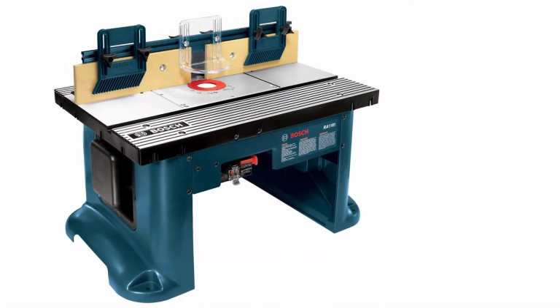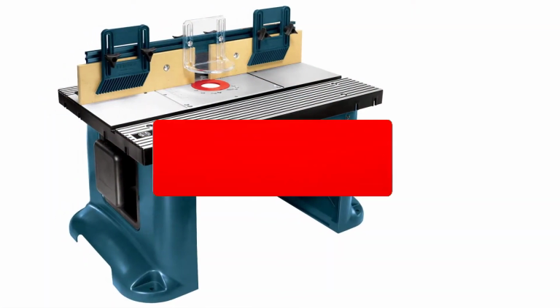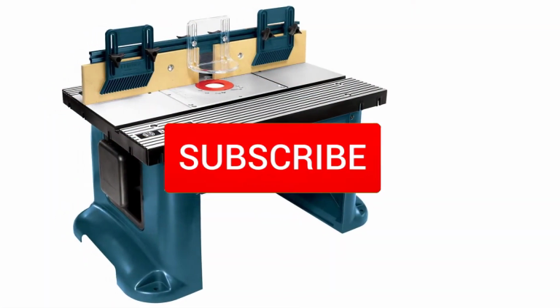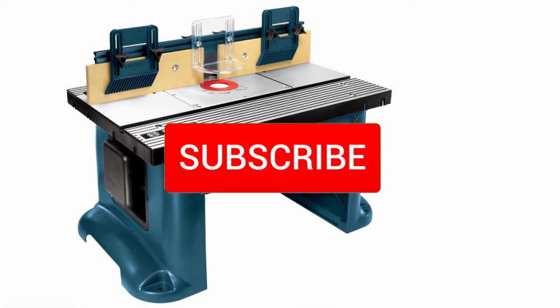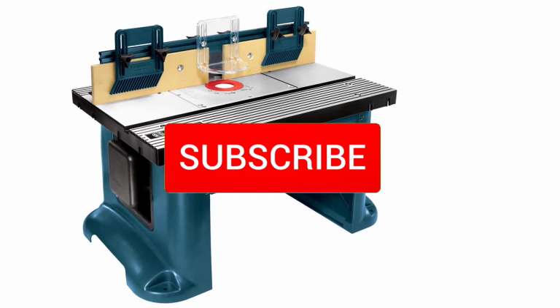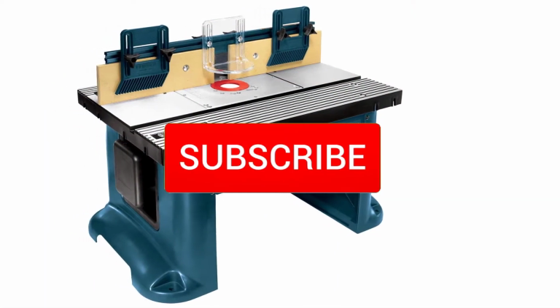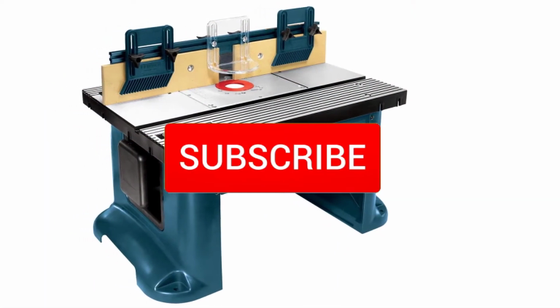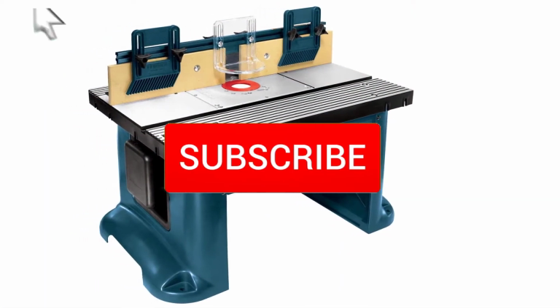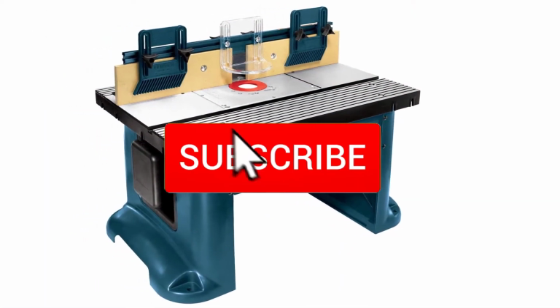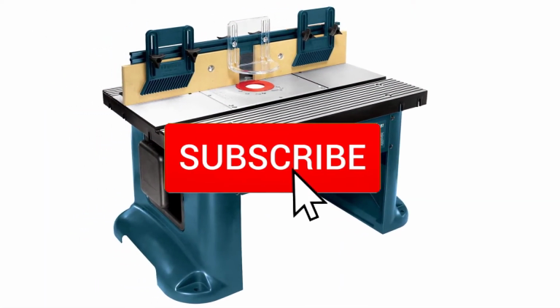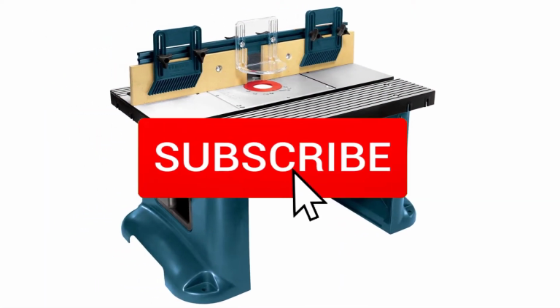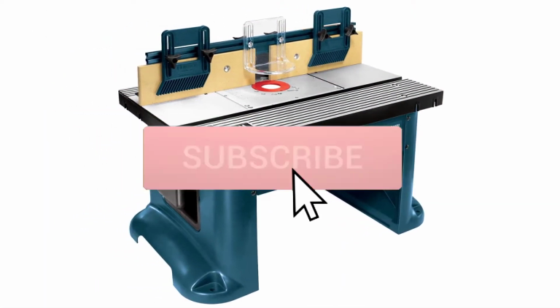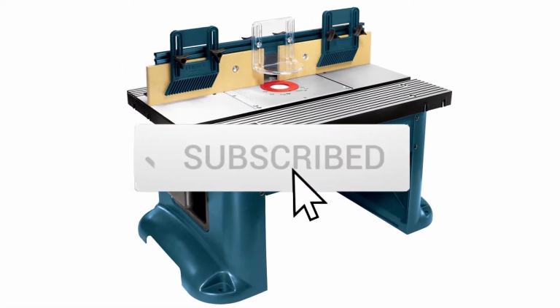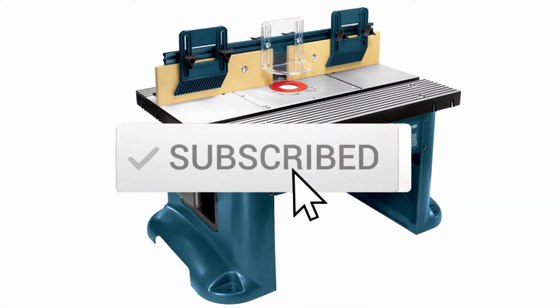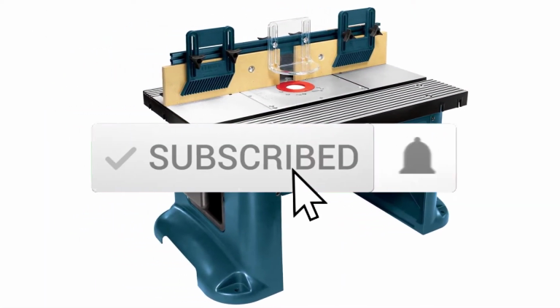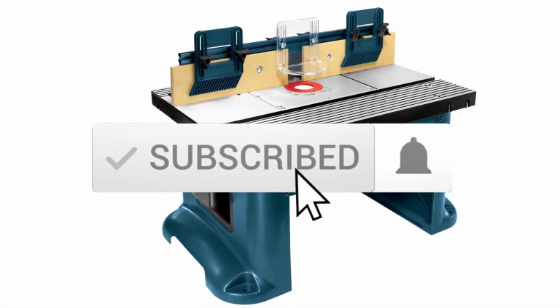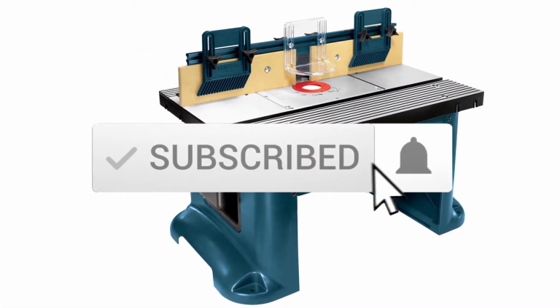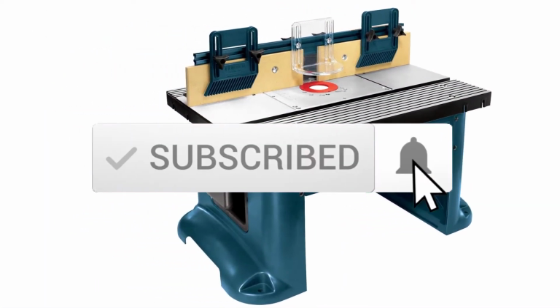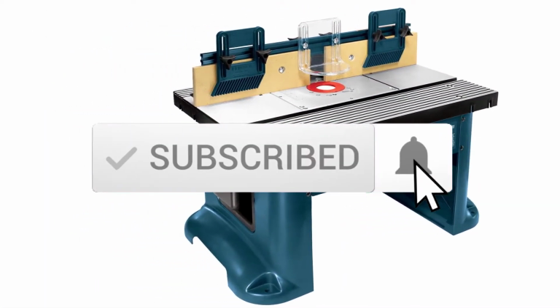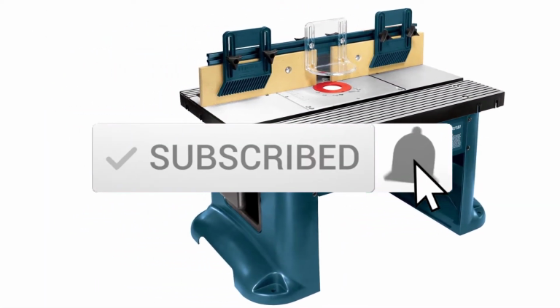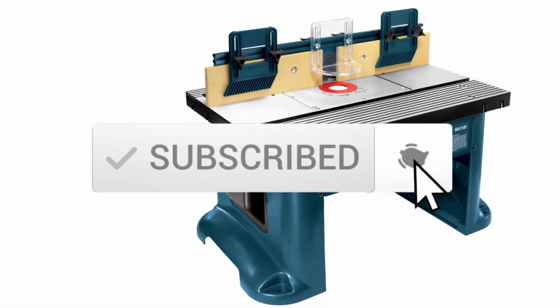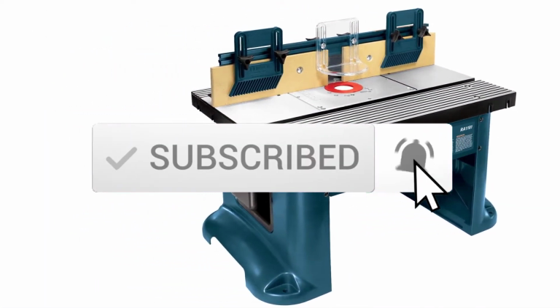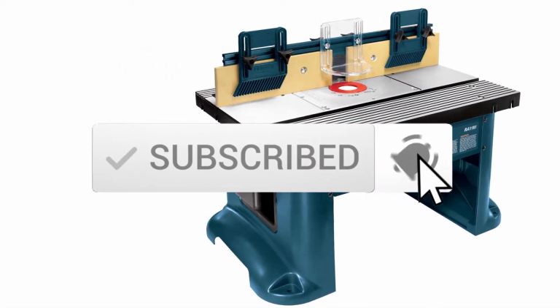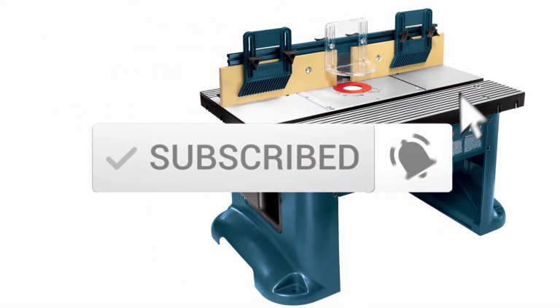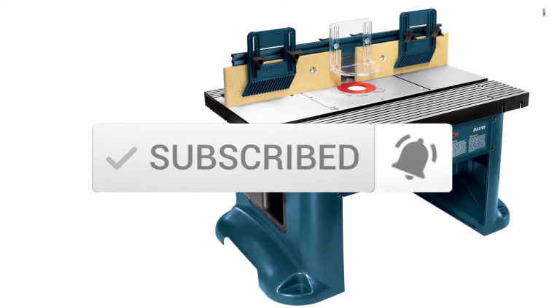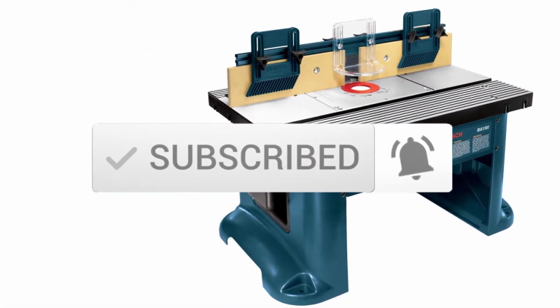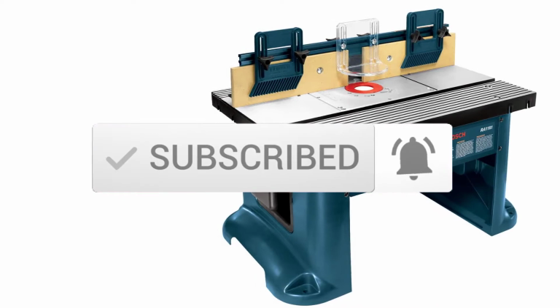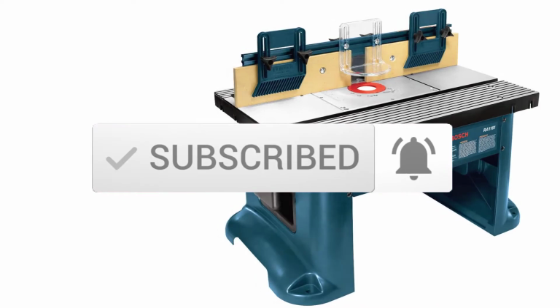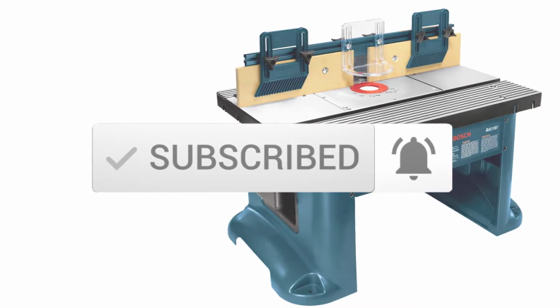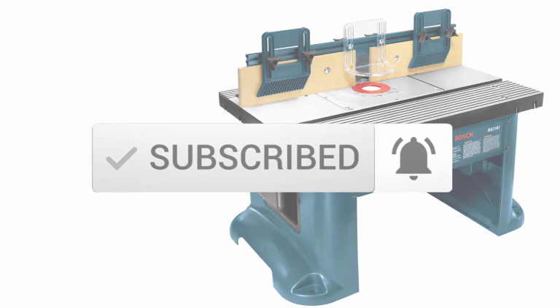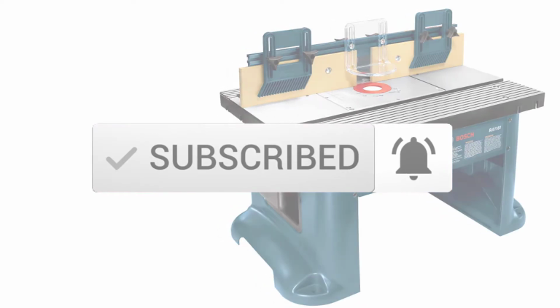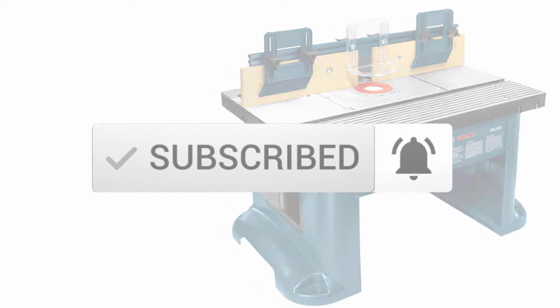And make sure you subscribe for more videos. Okay, so let's get started with the video.